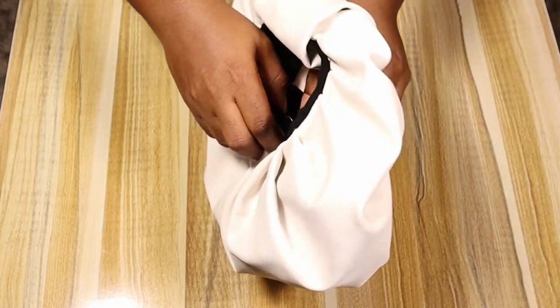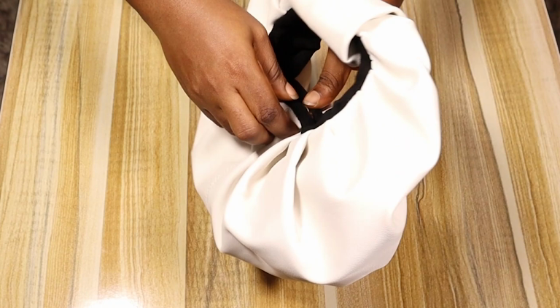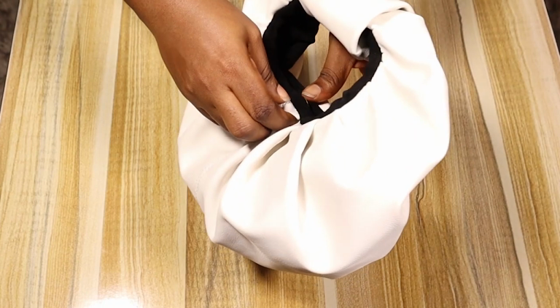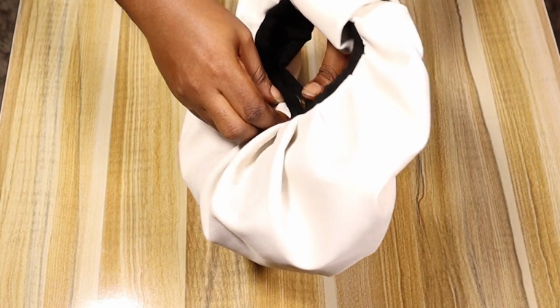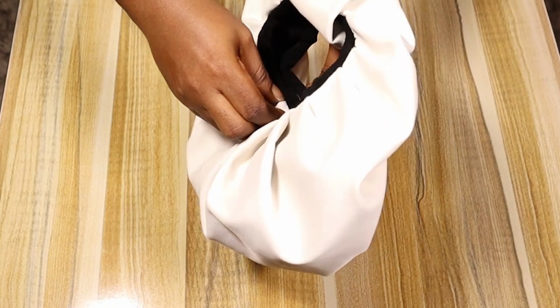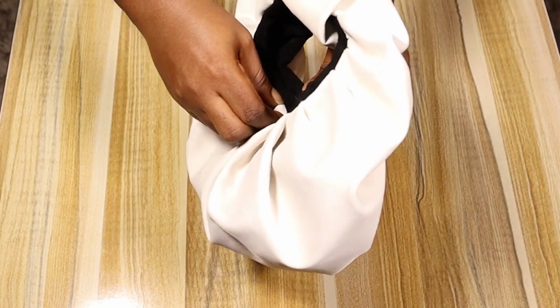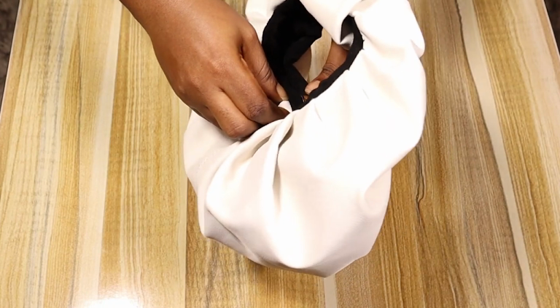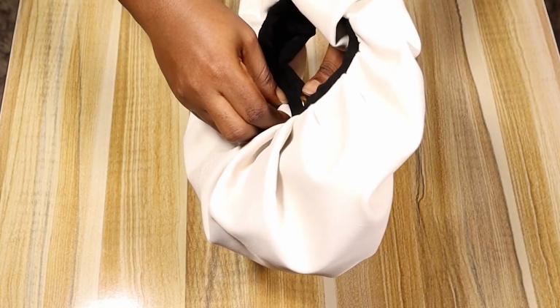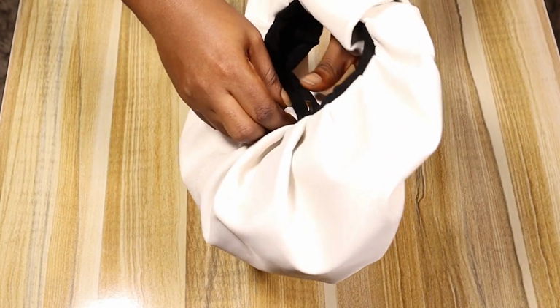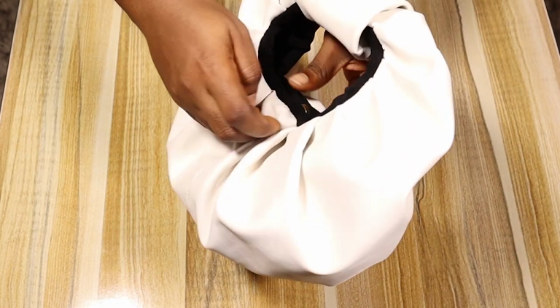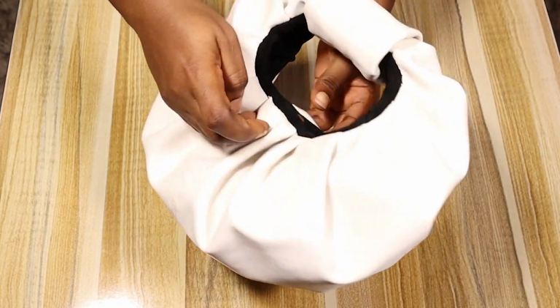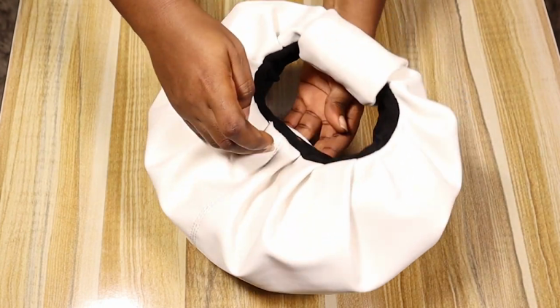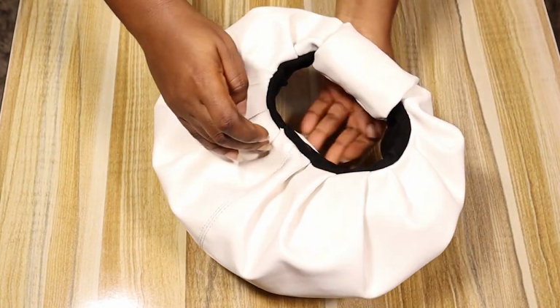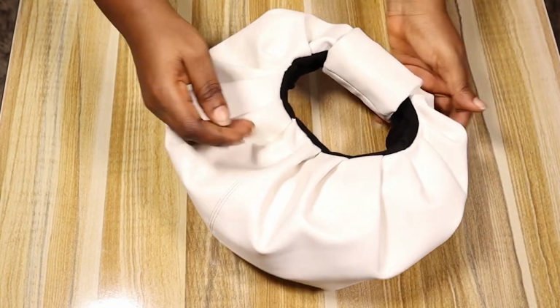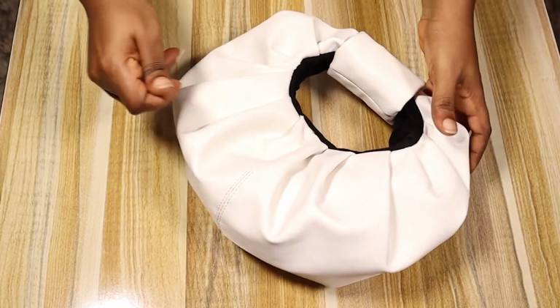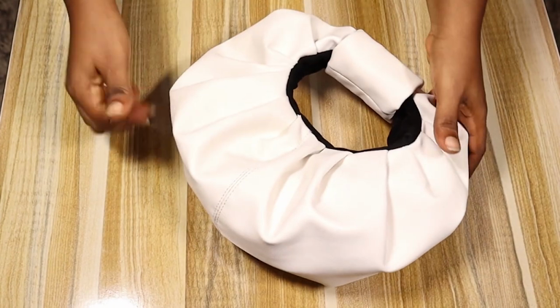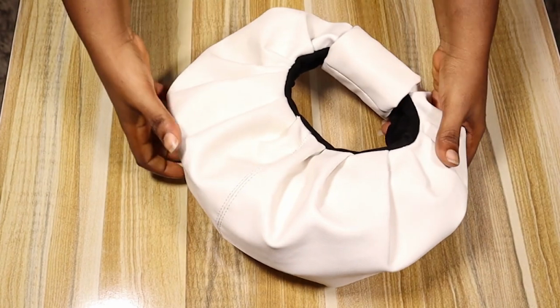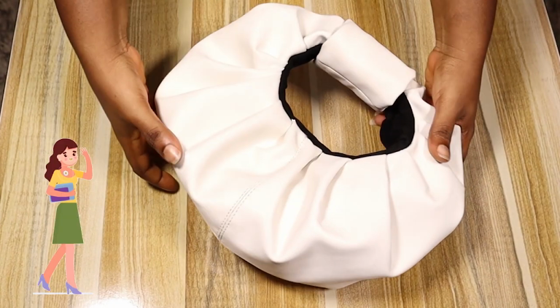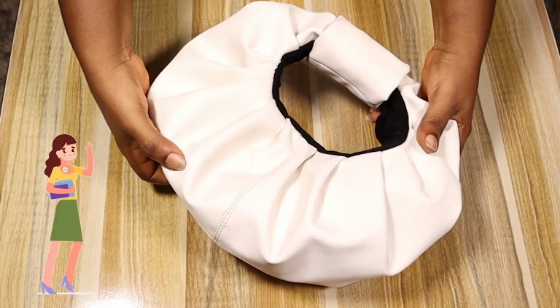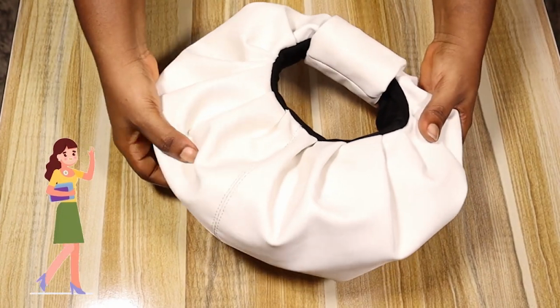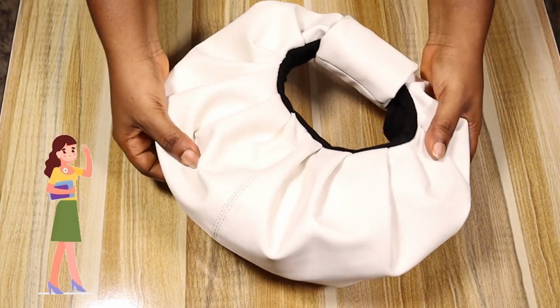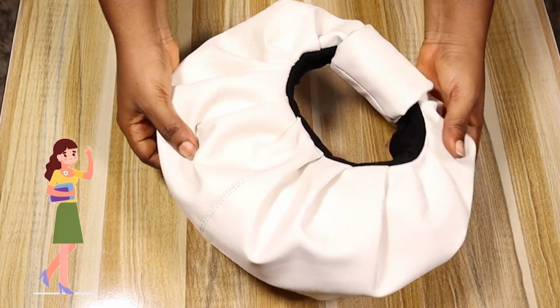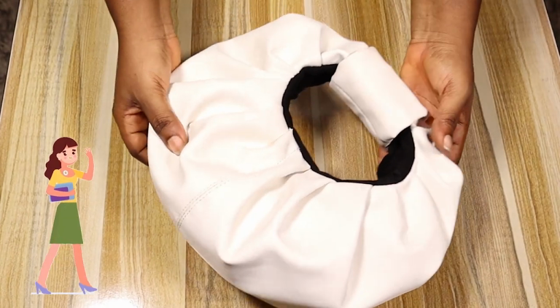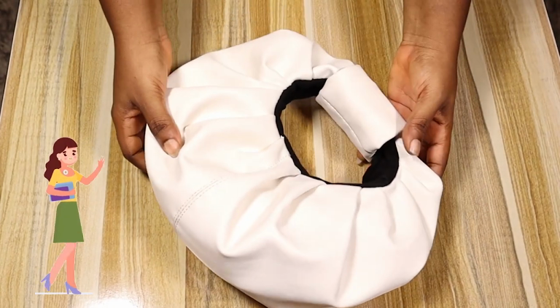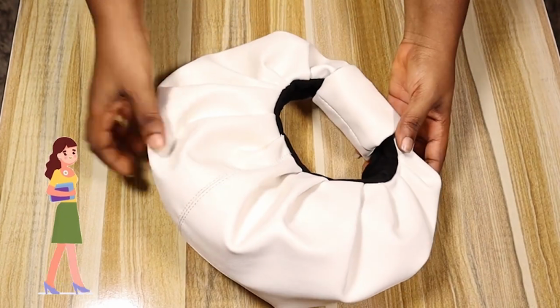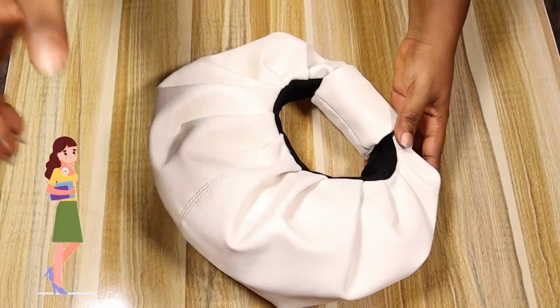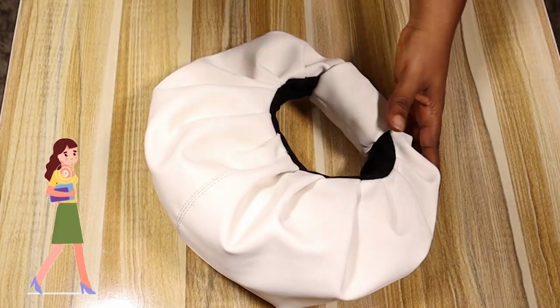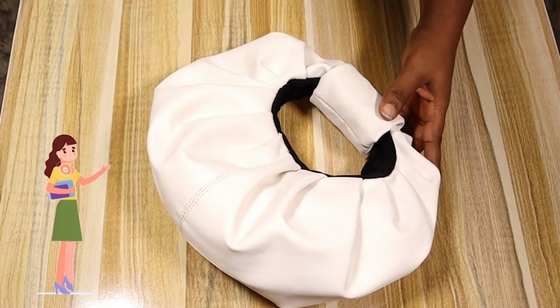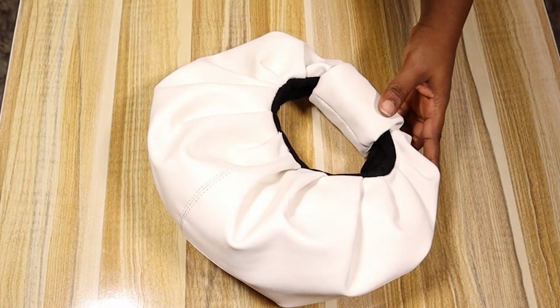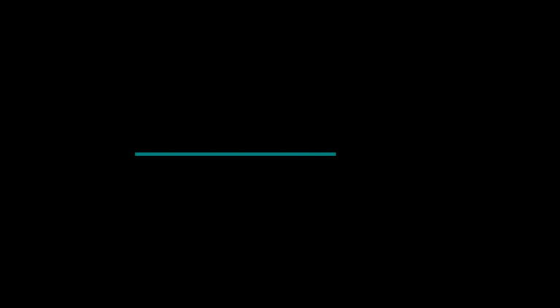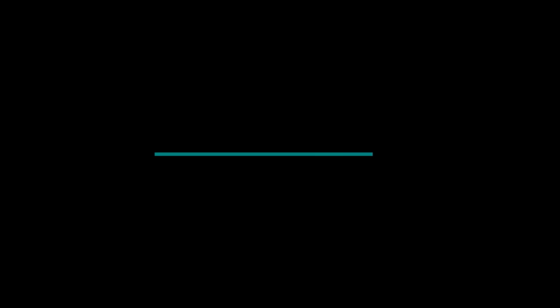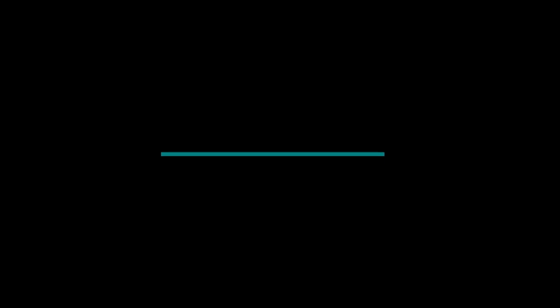Today we're making a croissant purse. My name is Eris and welcome to Eris Atelier.